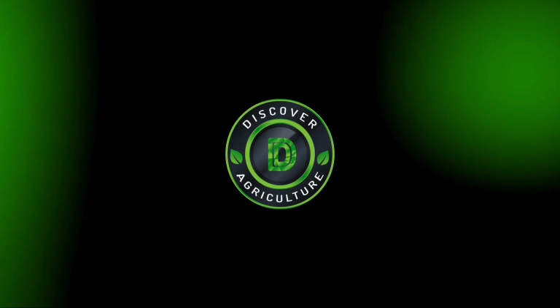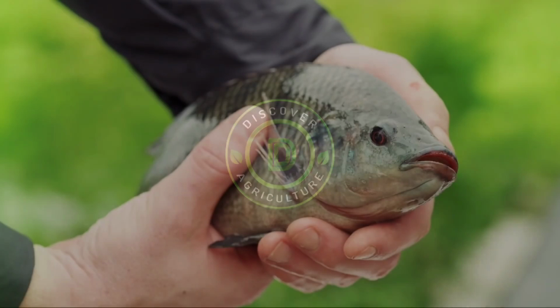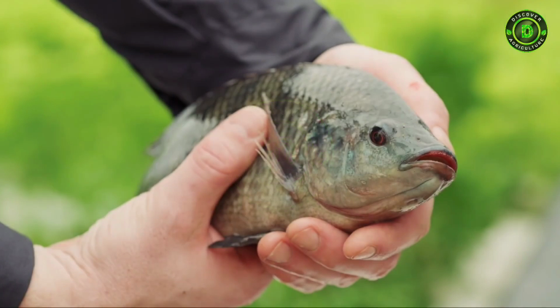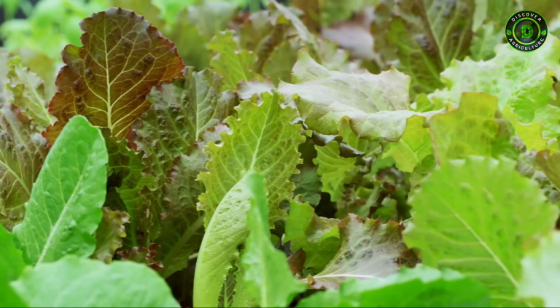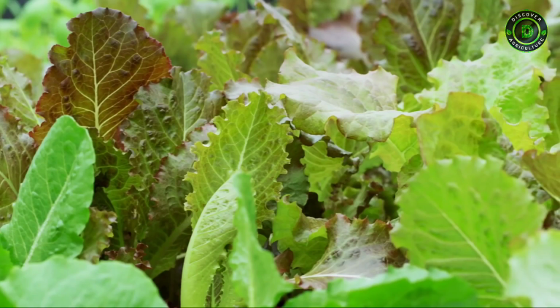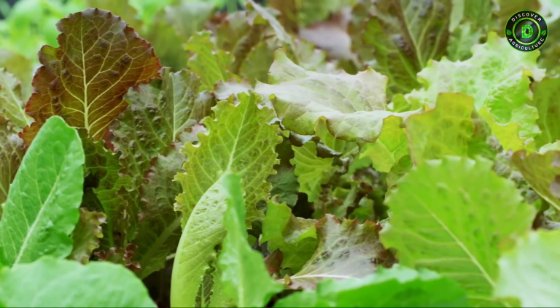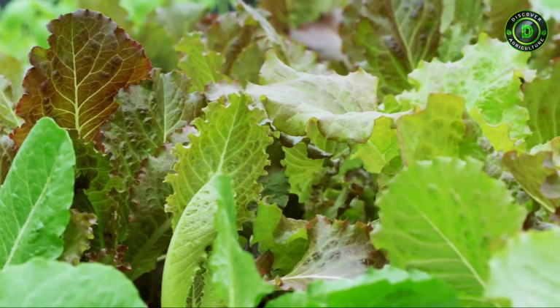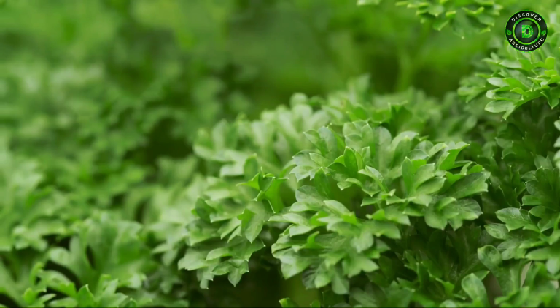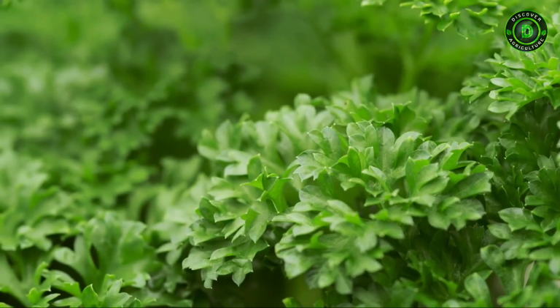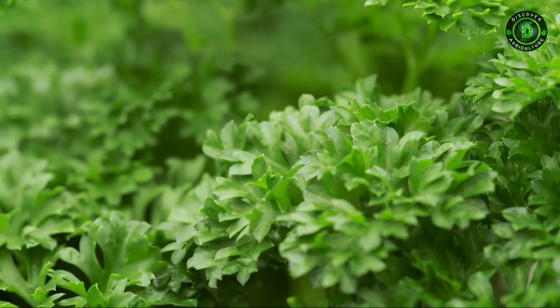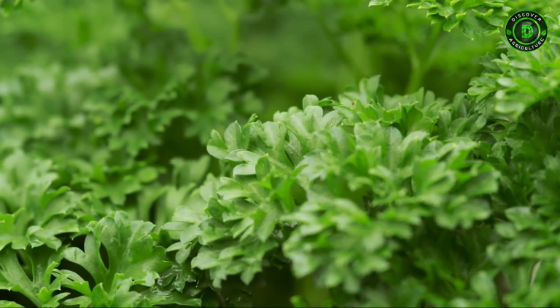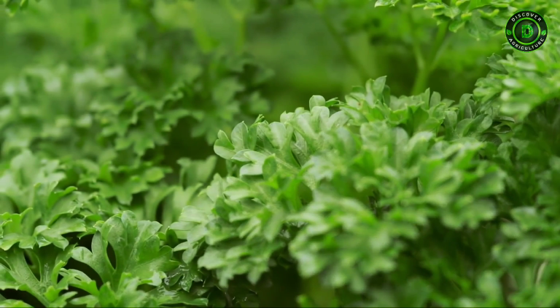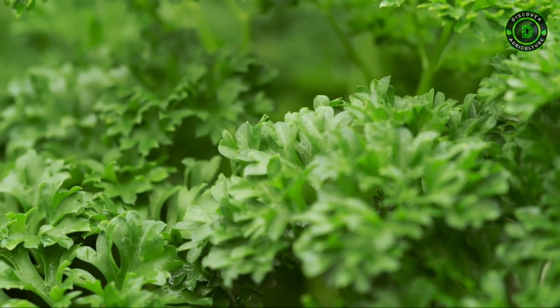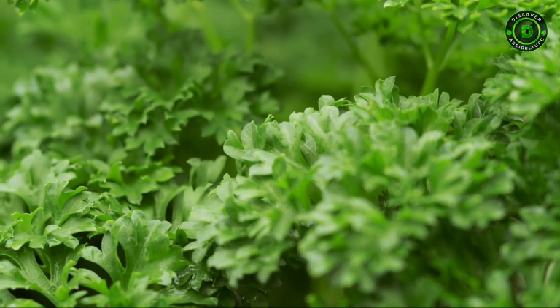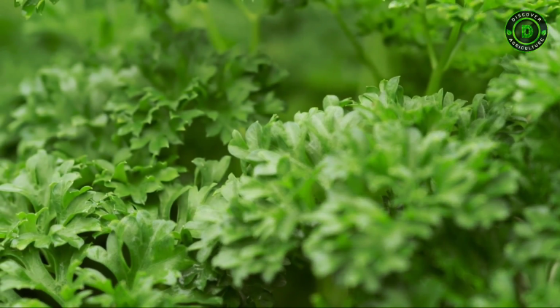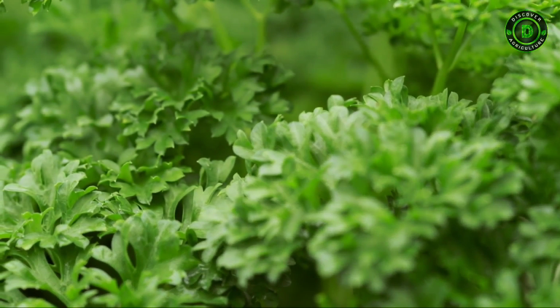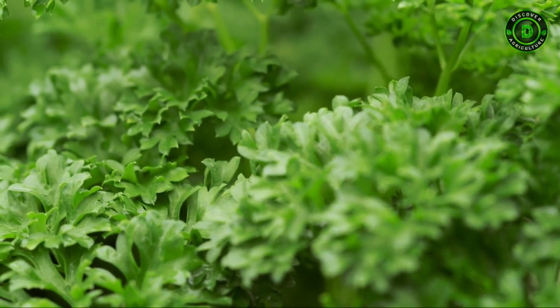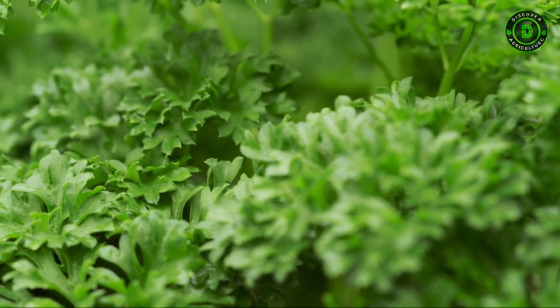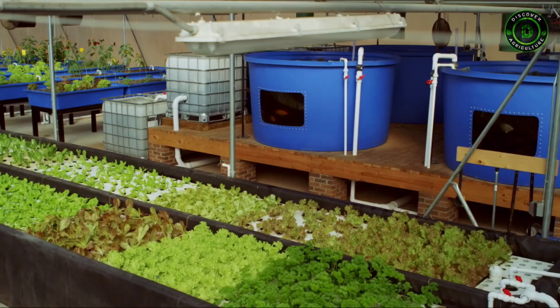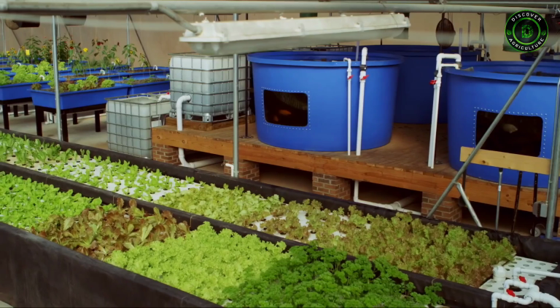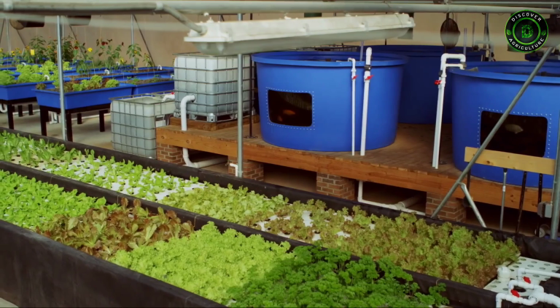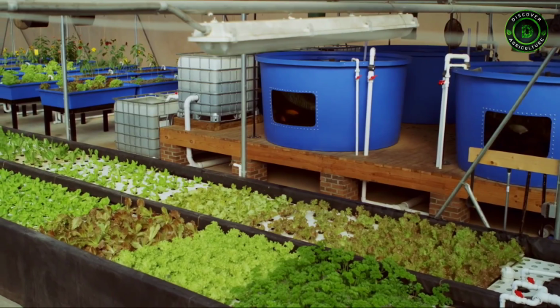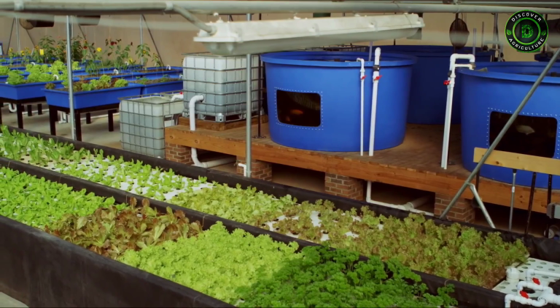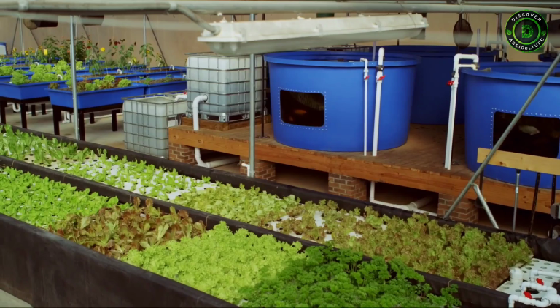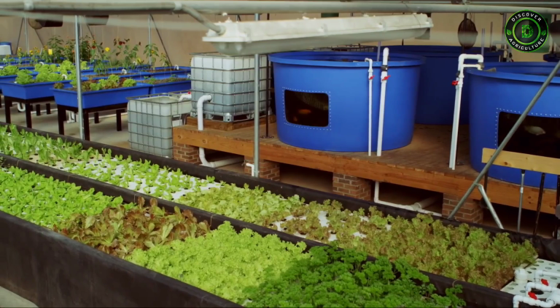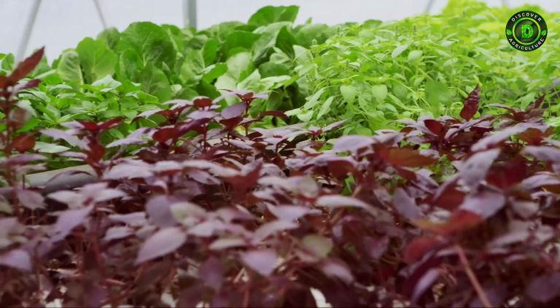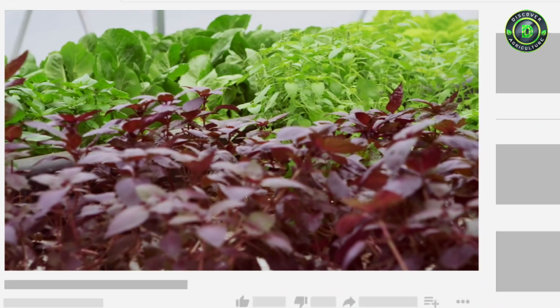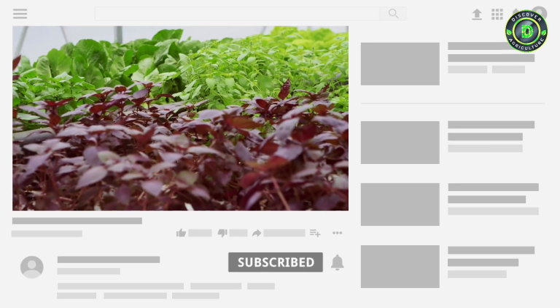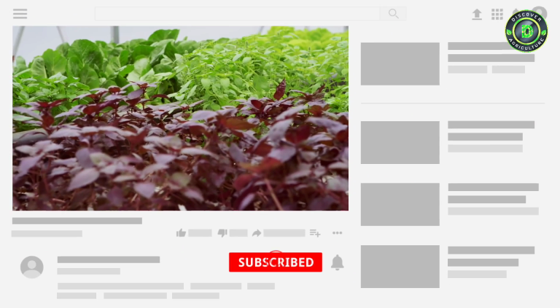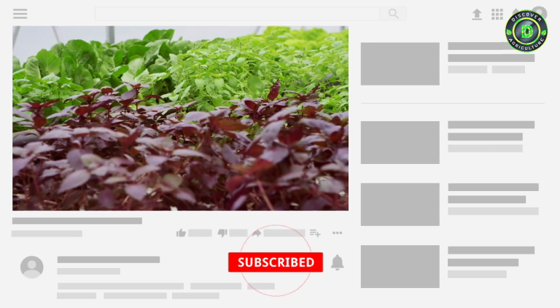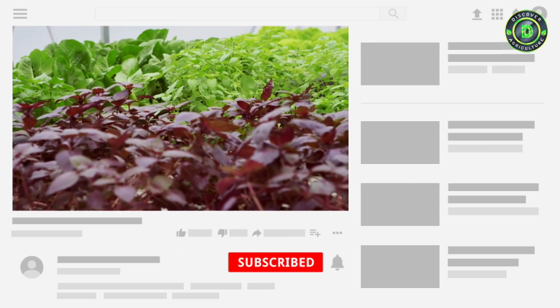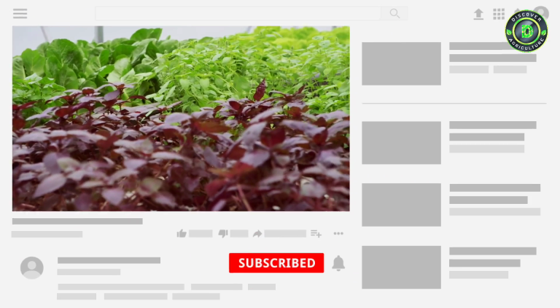Hi friends, welcome to the Discover Agriculture YouTube channel. If you are not yet subscribed to our channel, please subscribe now.